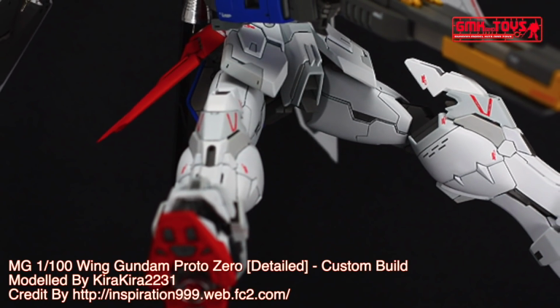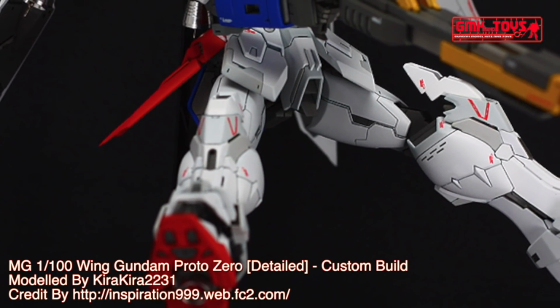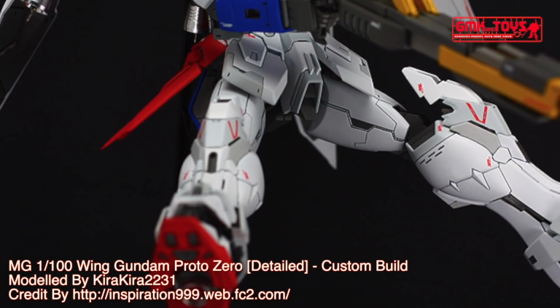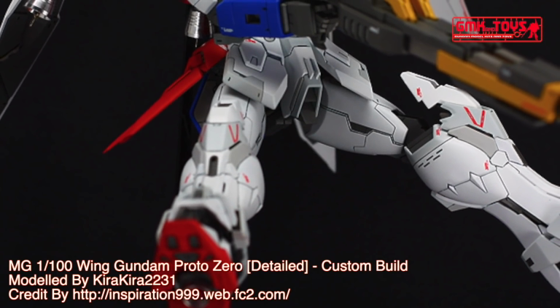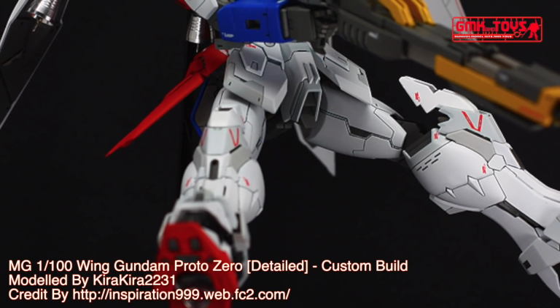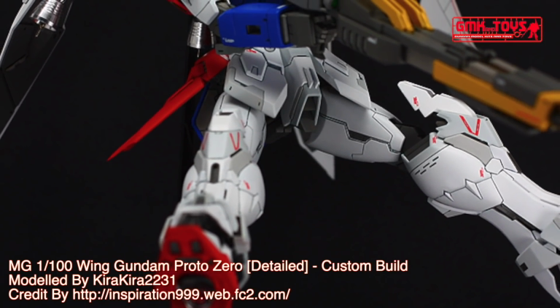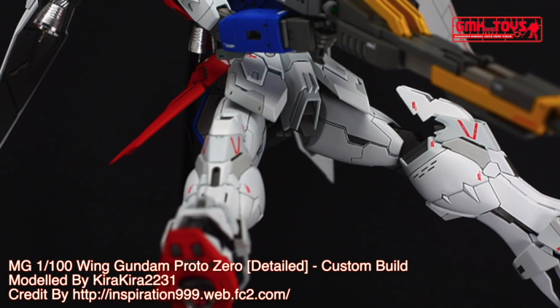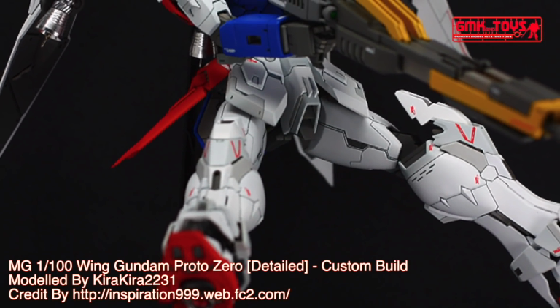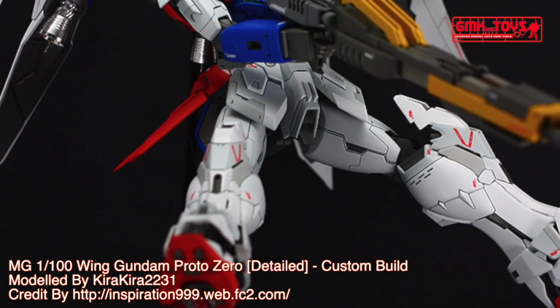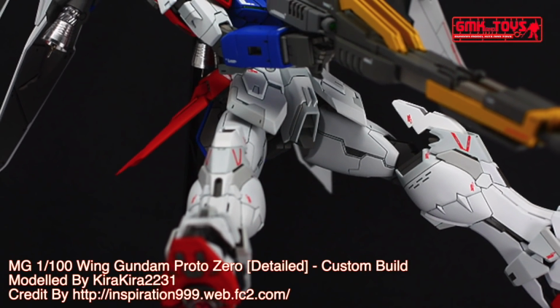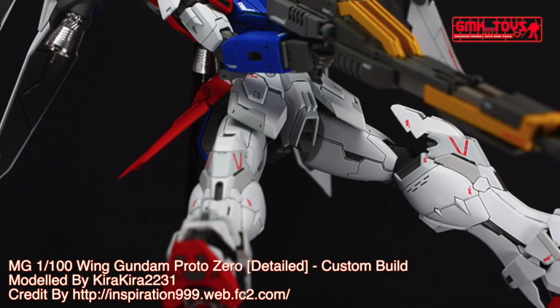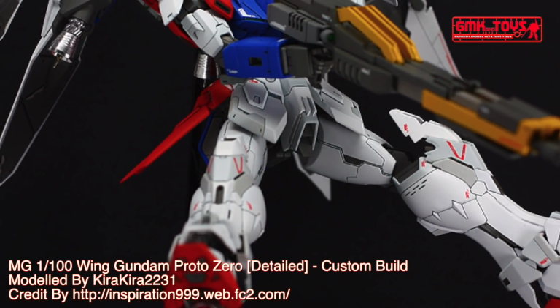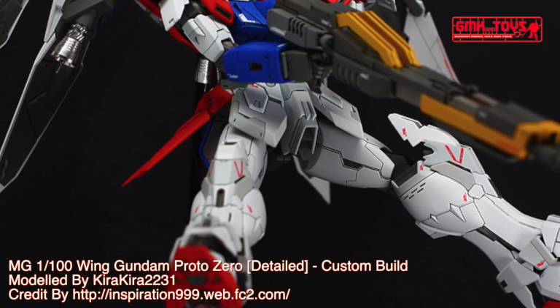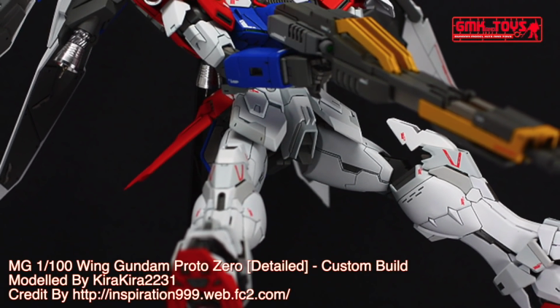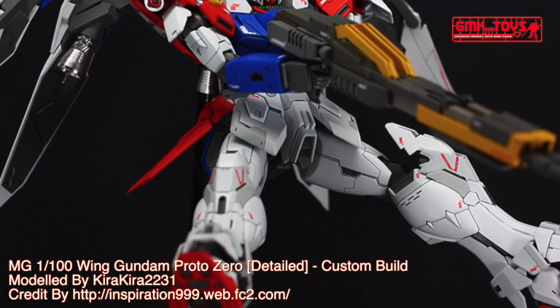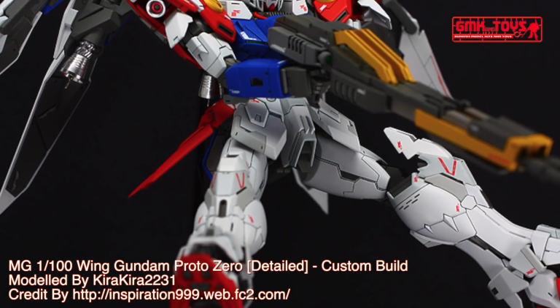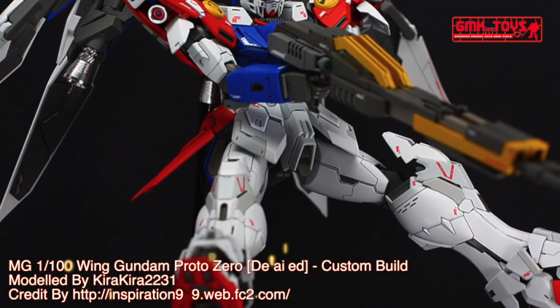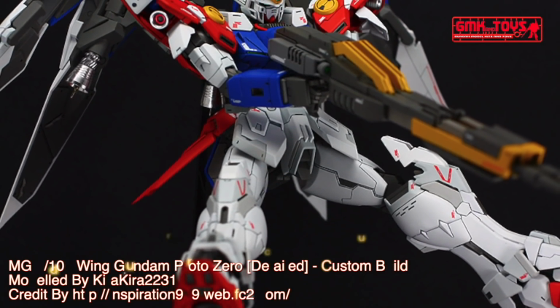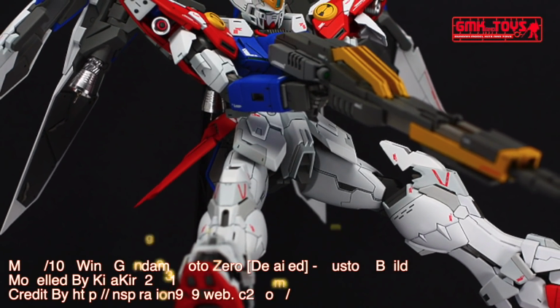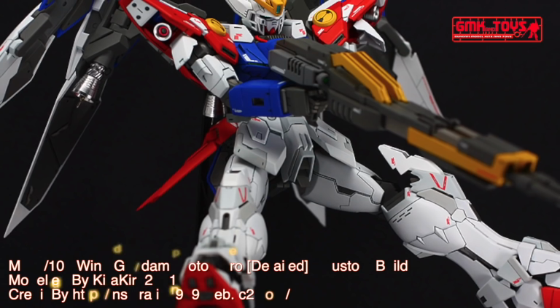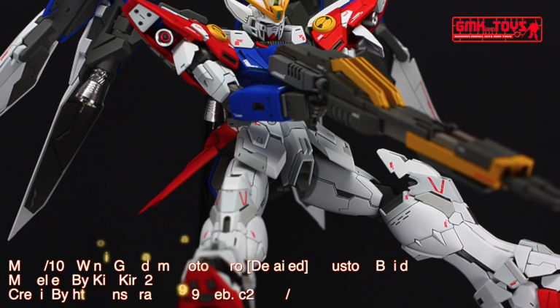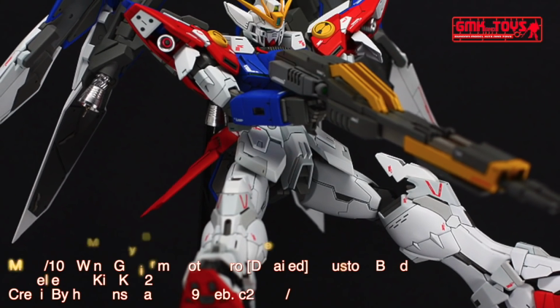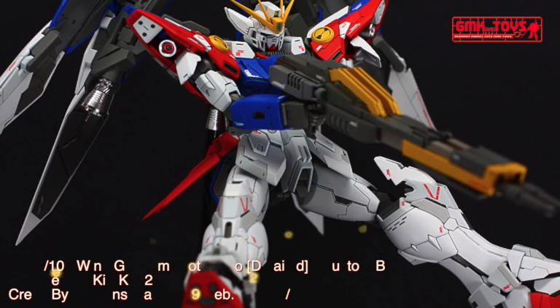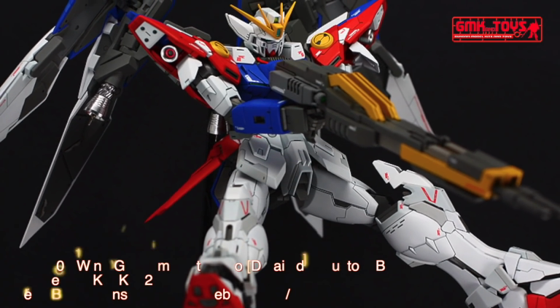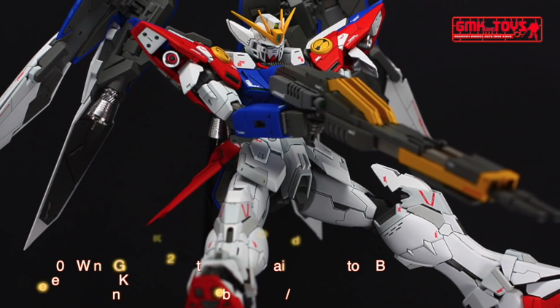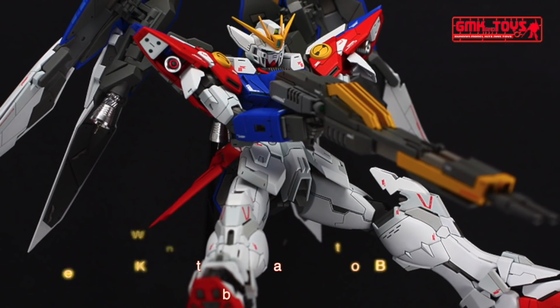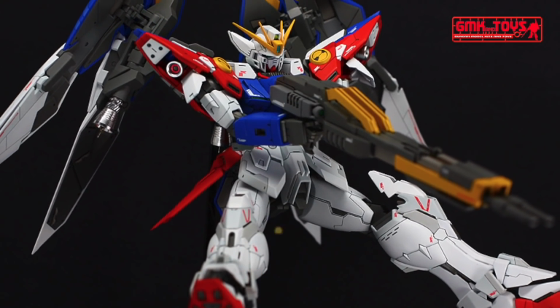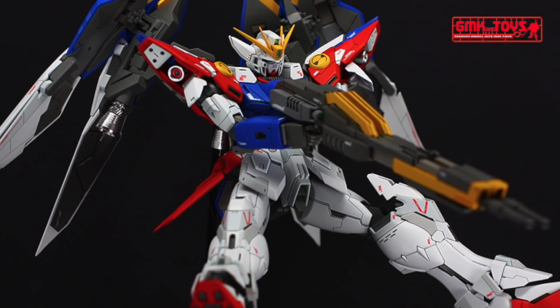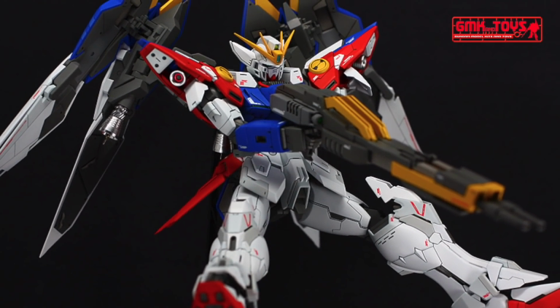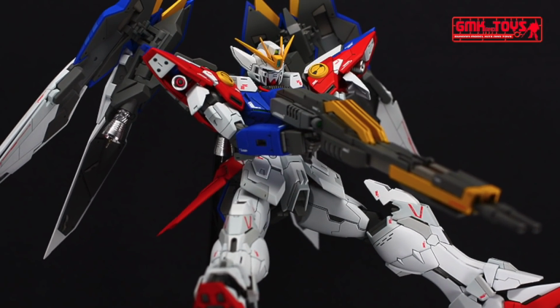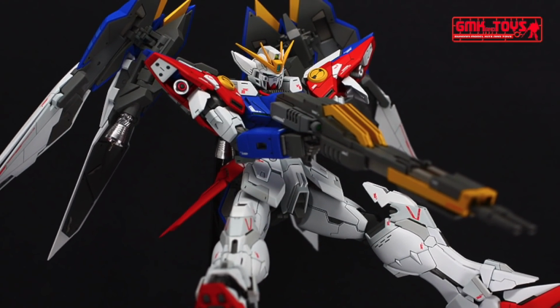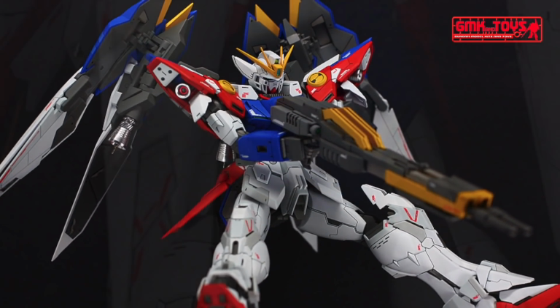KiraKira2231. Model title: MG1-100, Wing Gundam Proto-0, detailed.